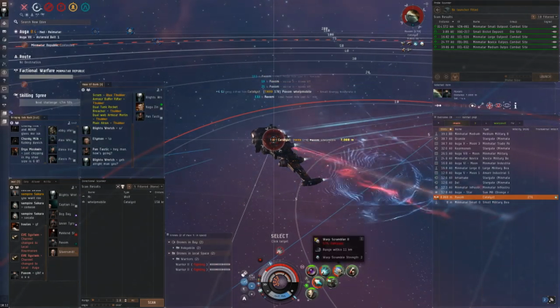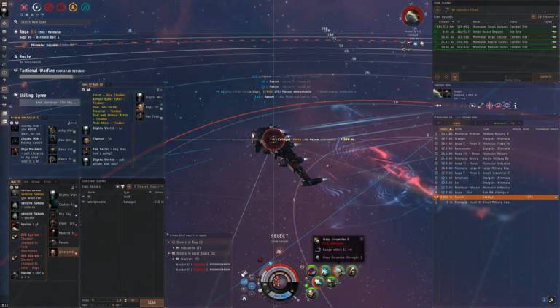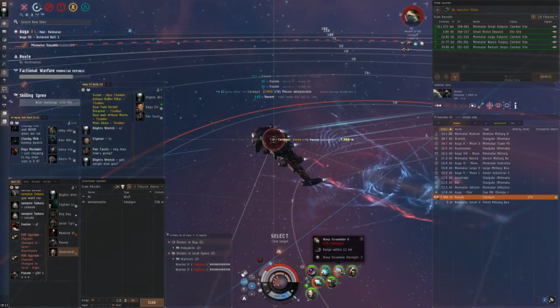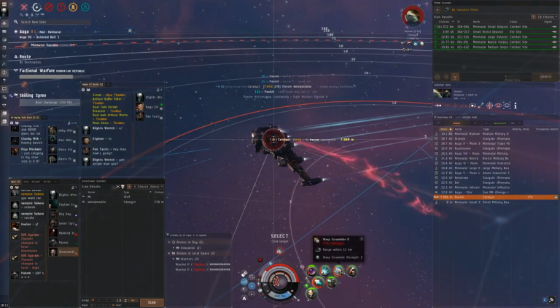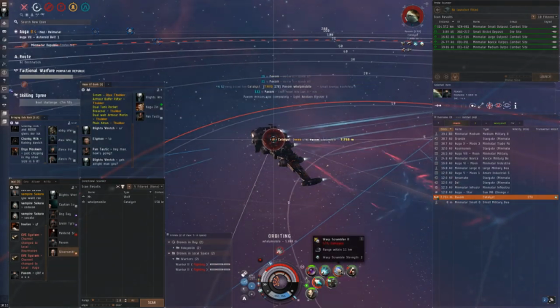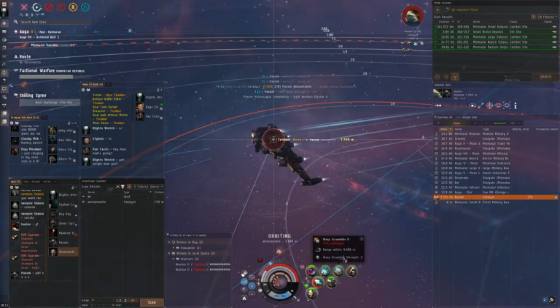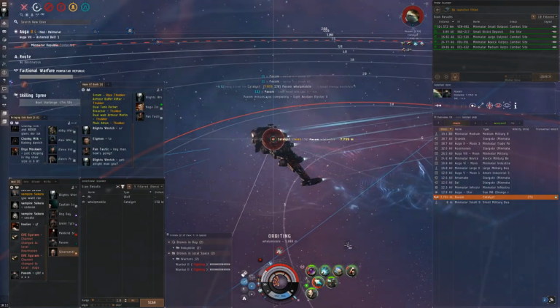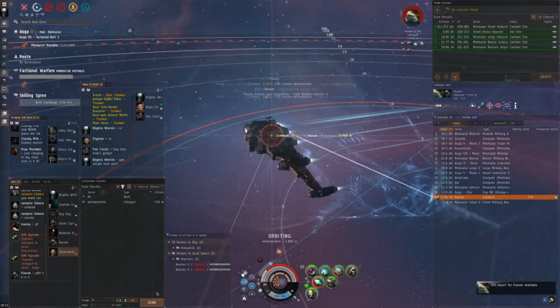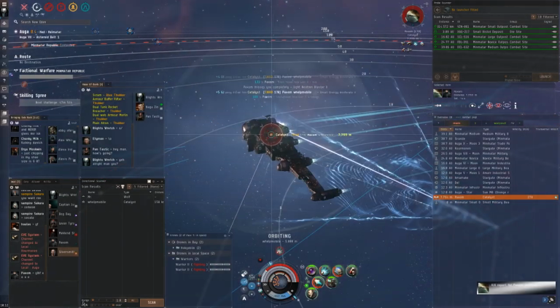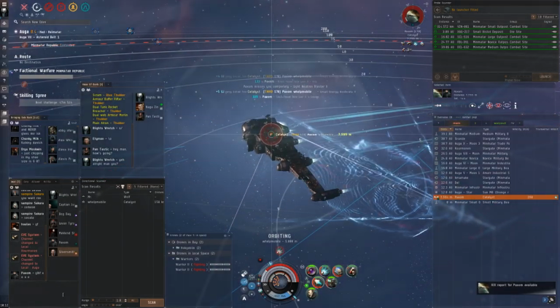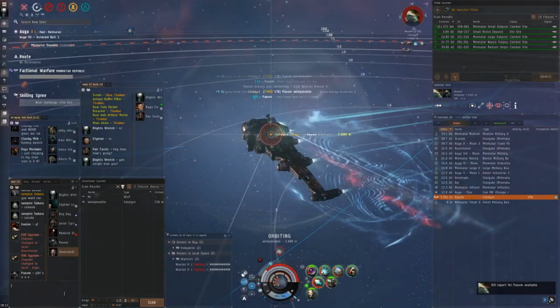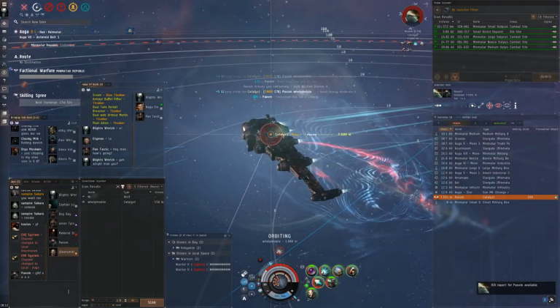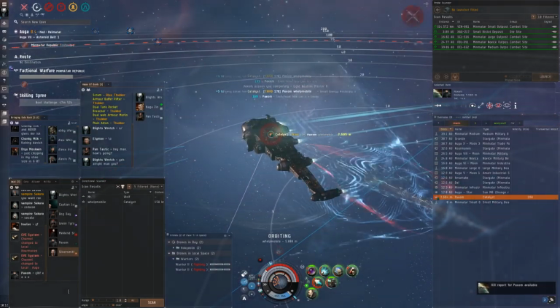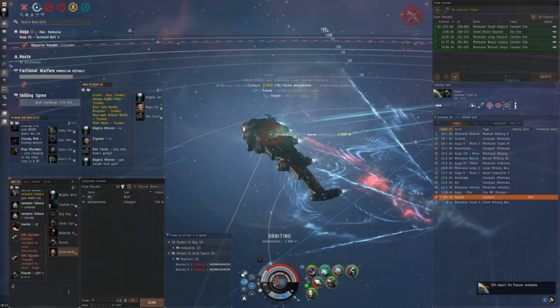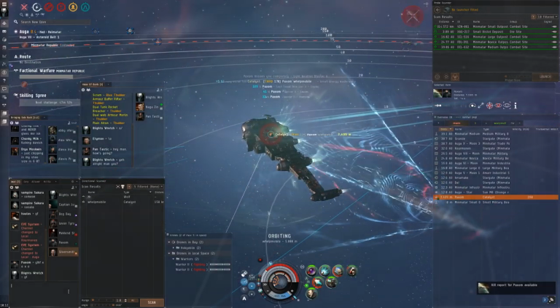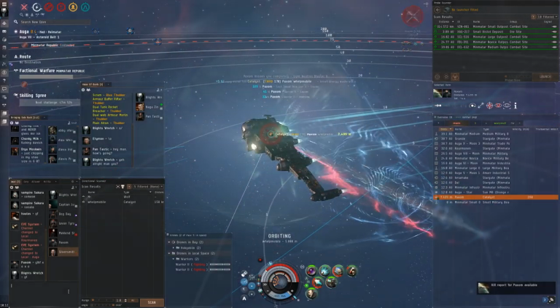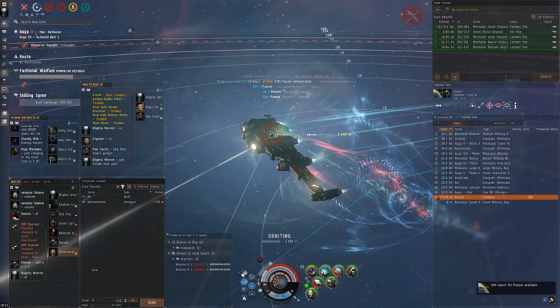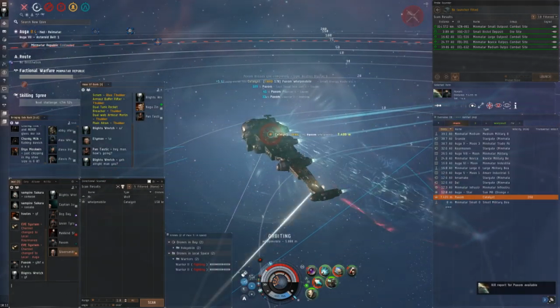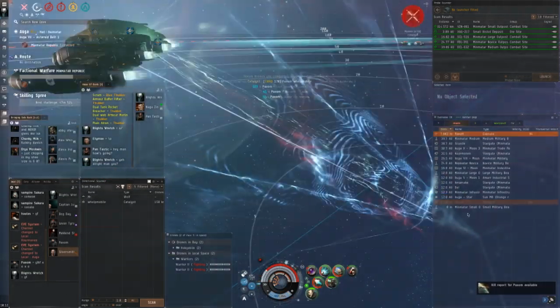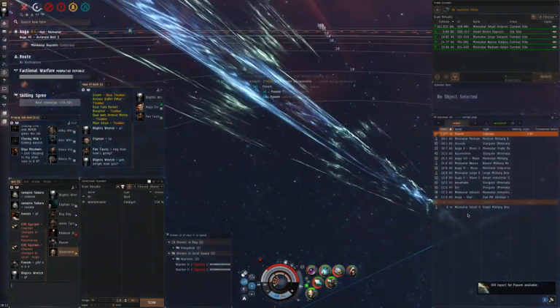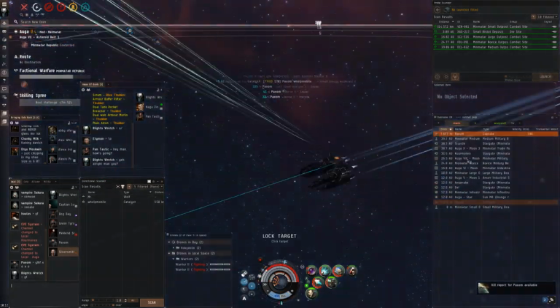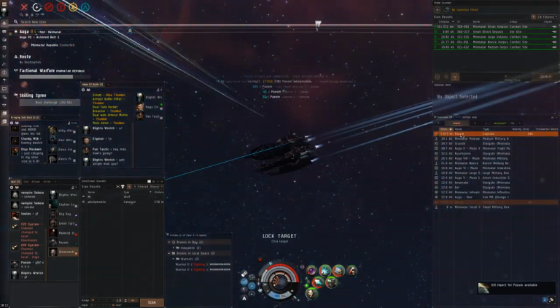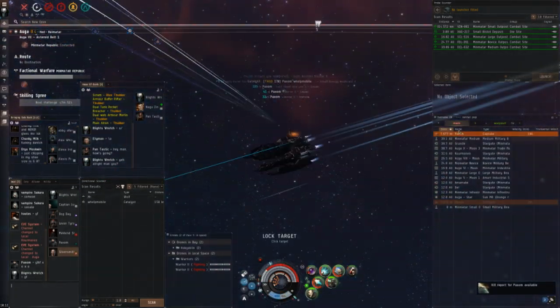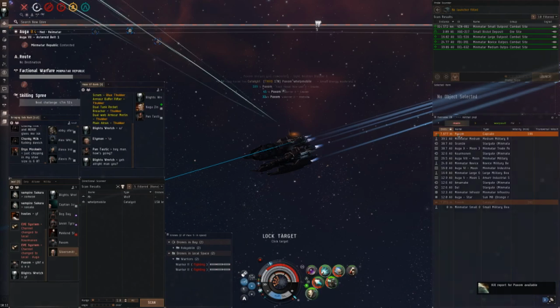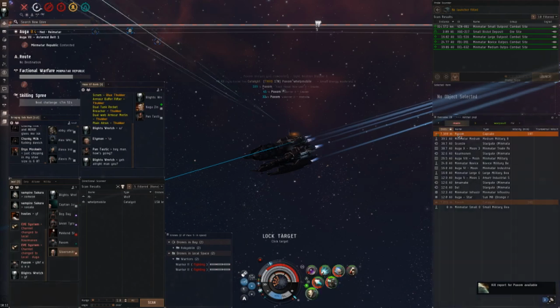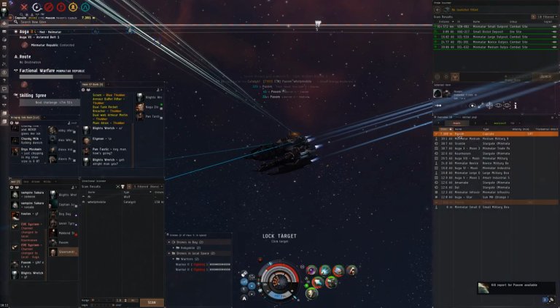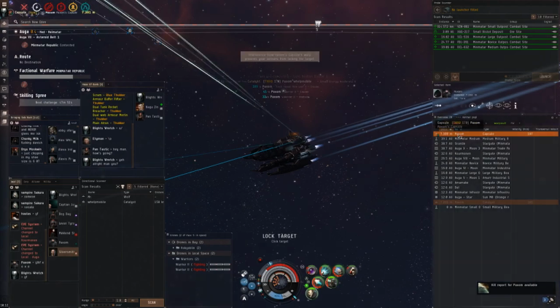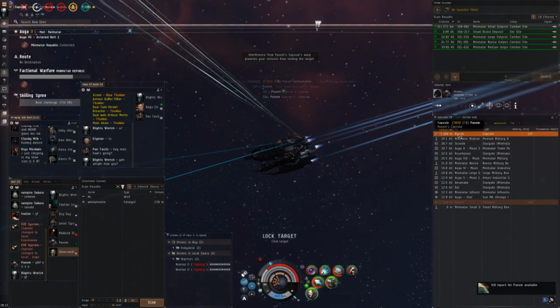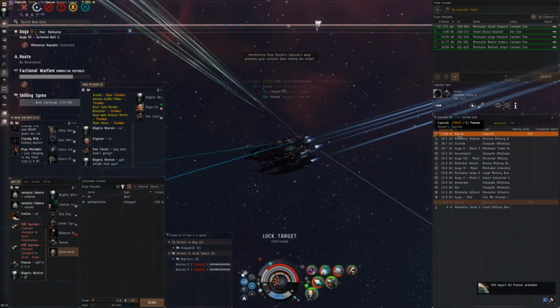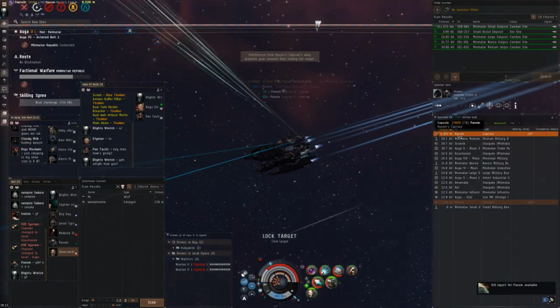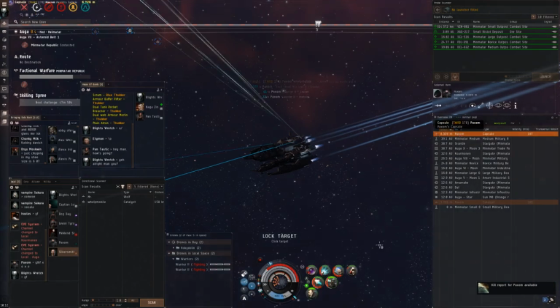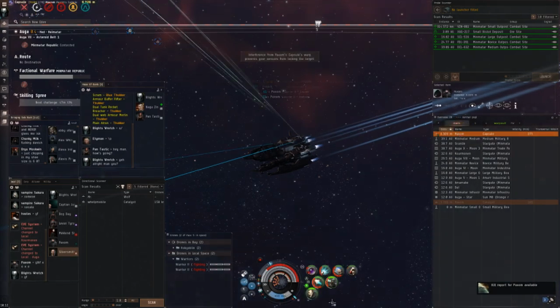Once we pulled range from that catalyst it was pretty much done, just because of how powerful that TD really is. We'd just need to work through his tank, which takes a while because we have low DPS.